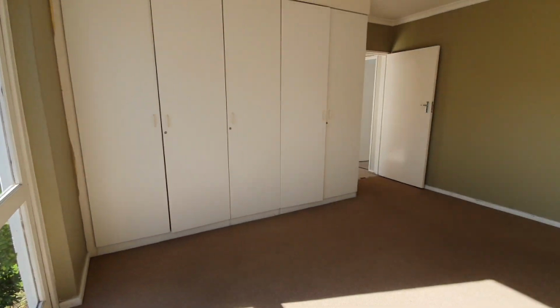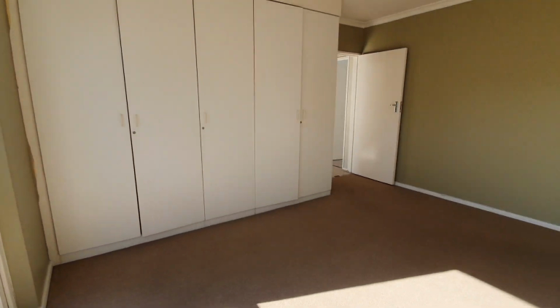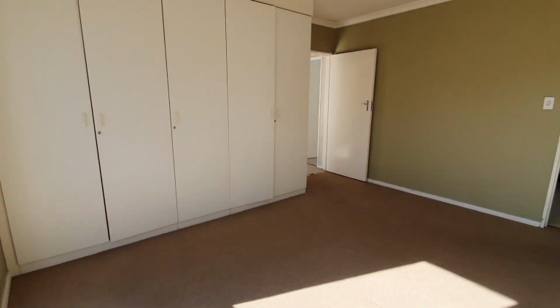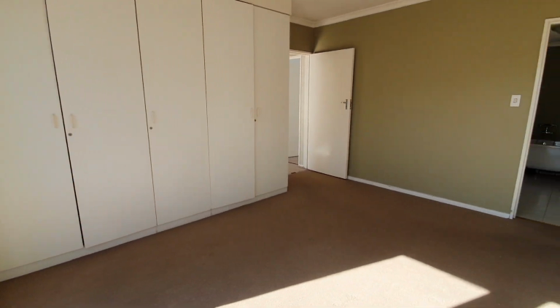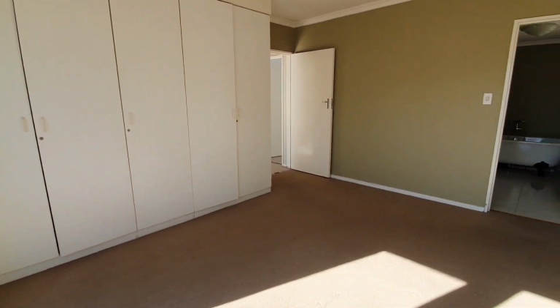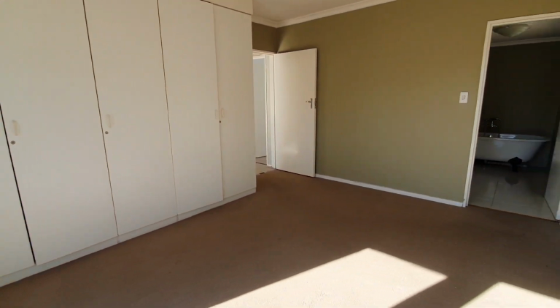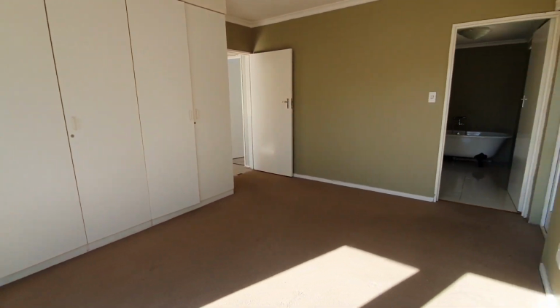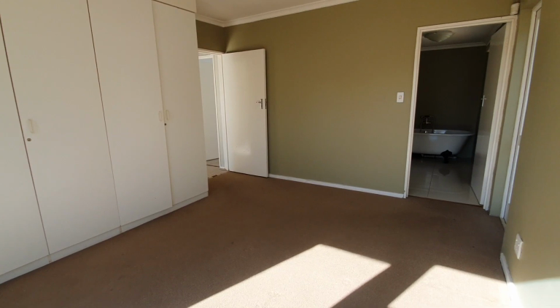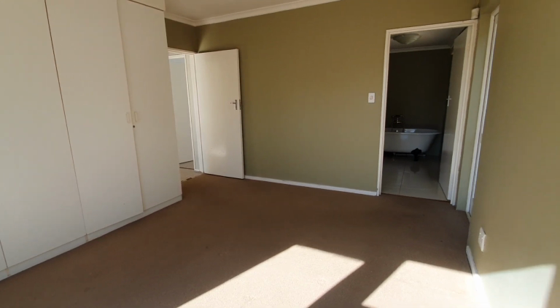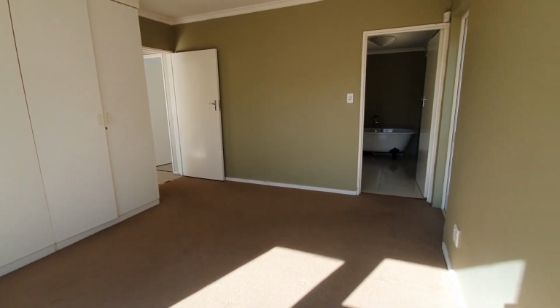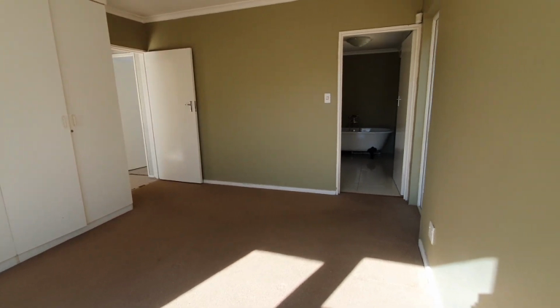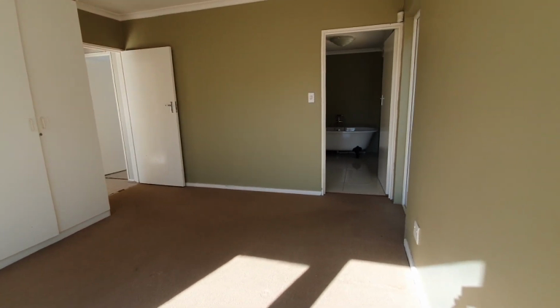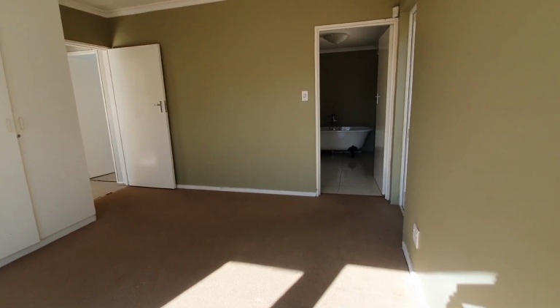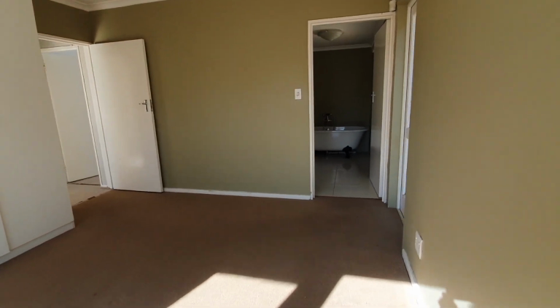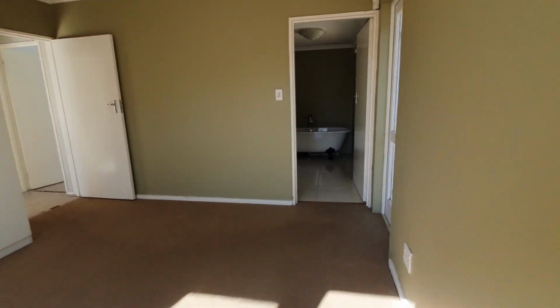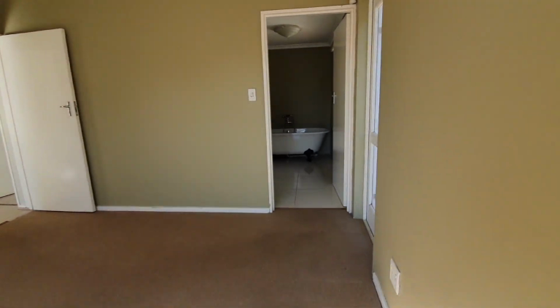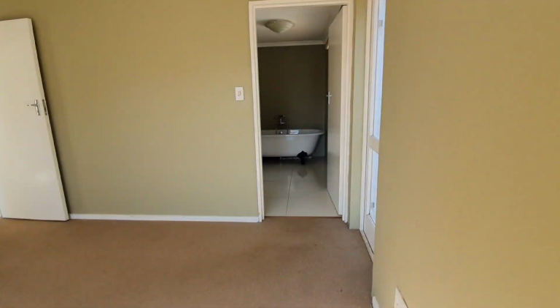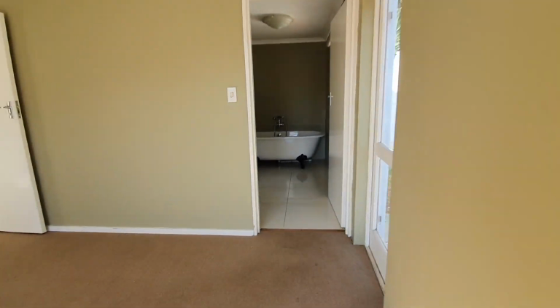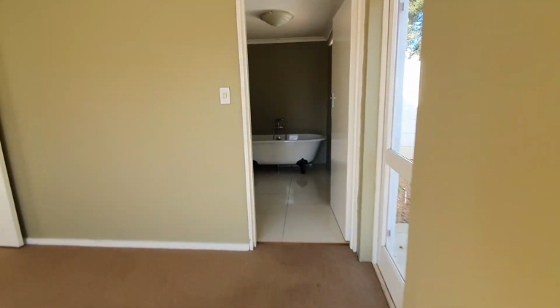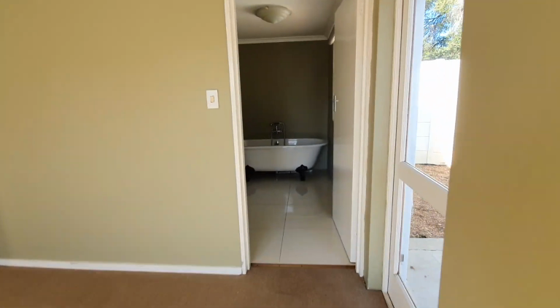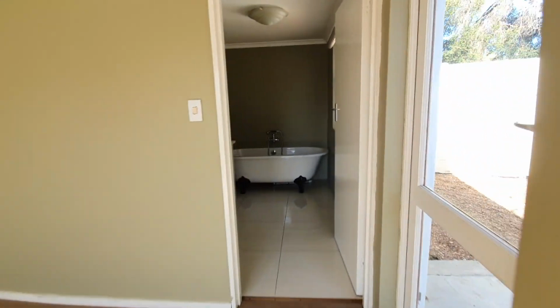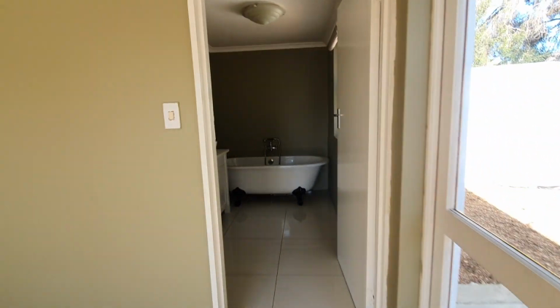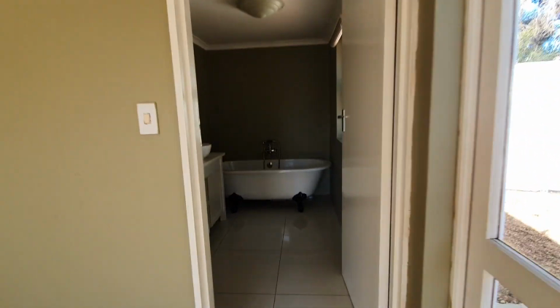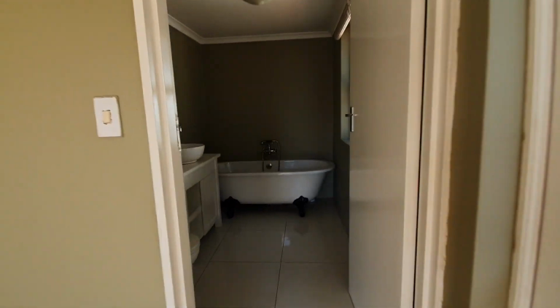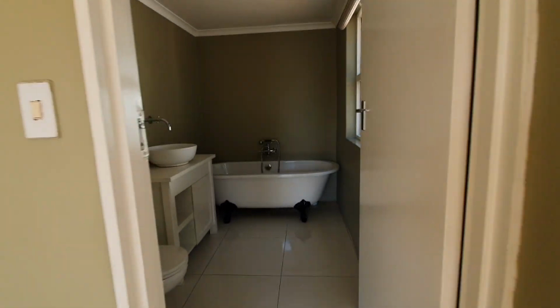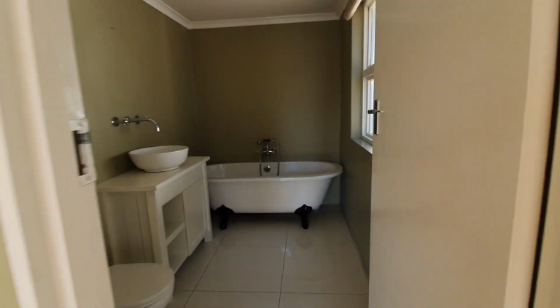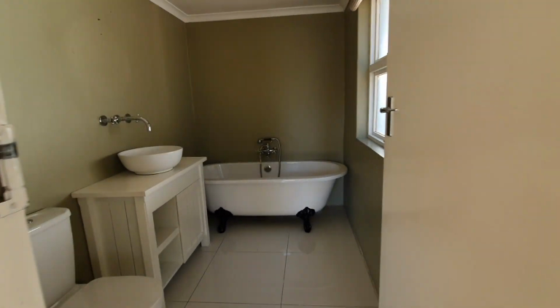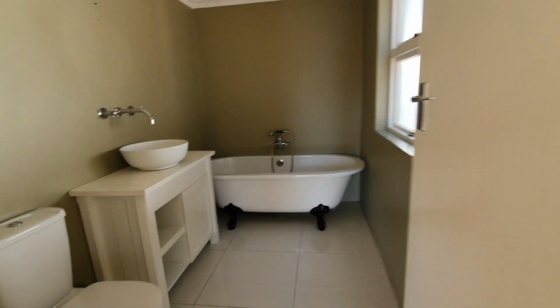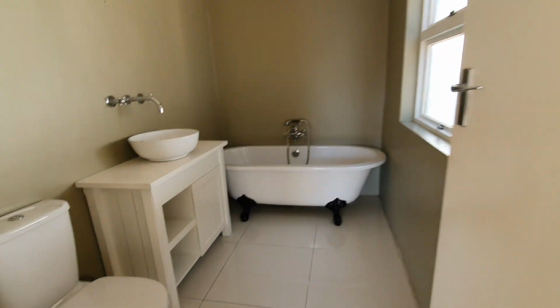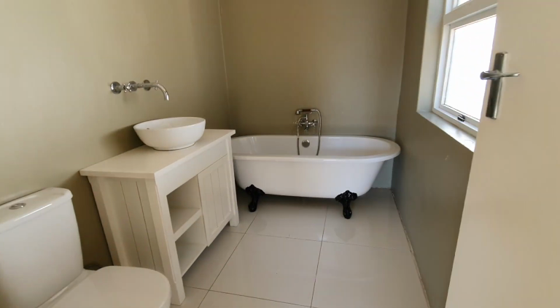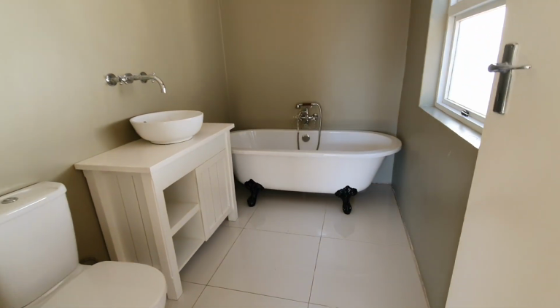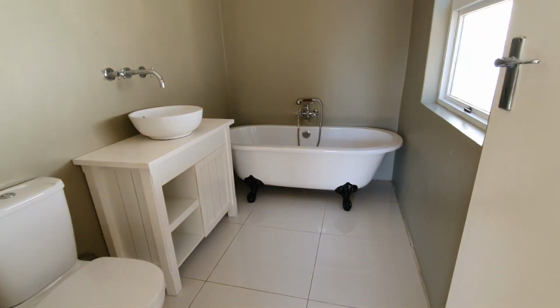Bedroom number one, the main bedroom, with a lovely ensuite.